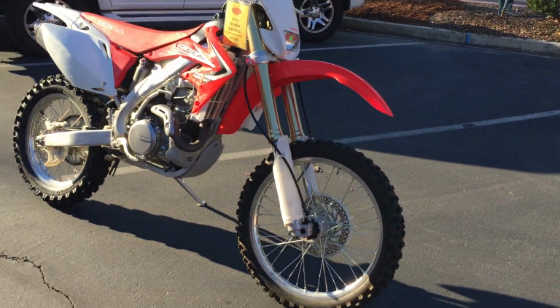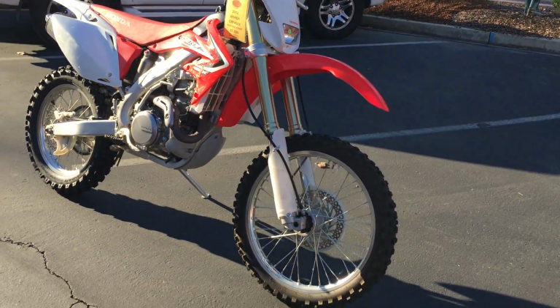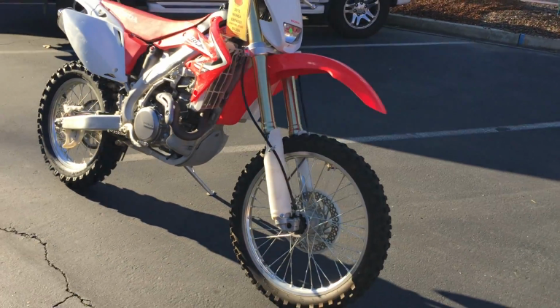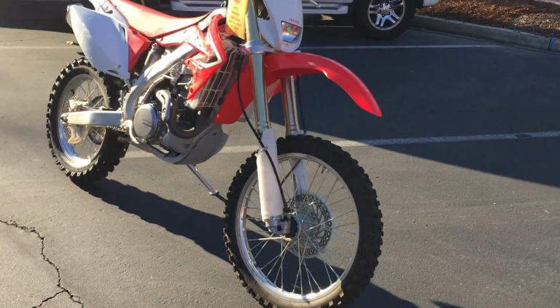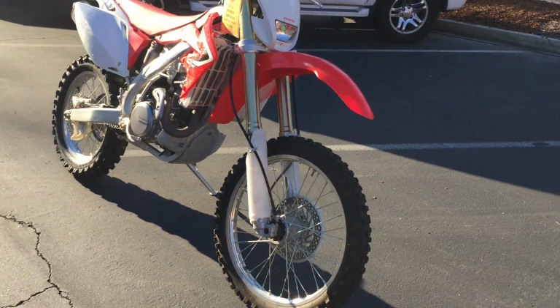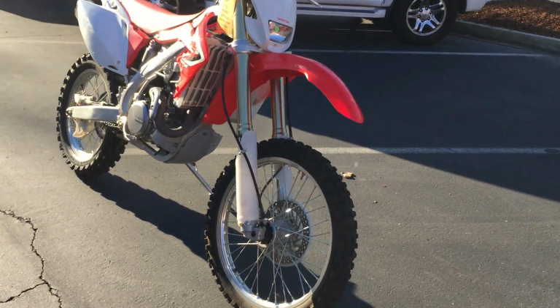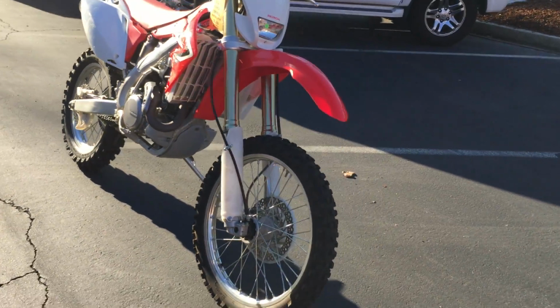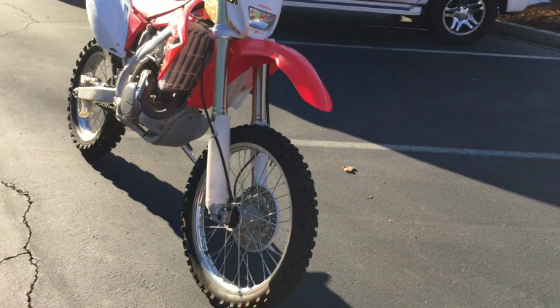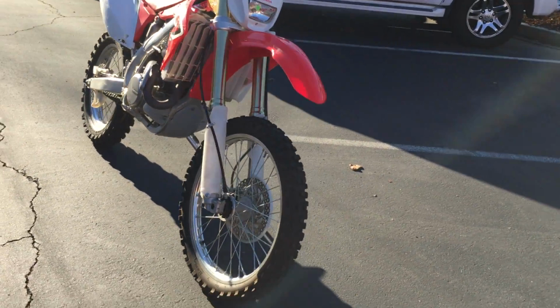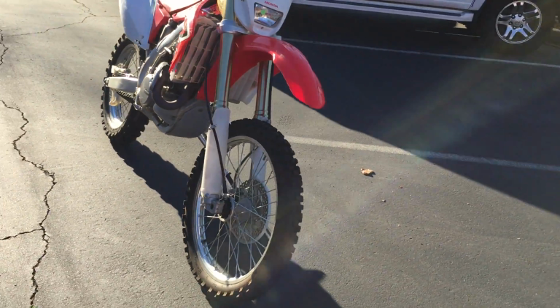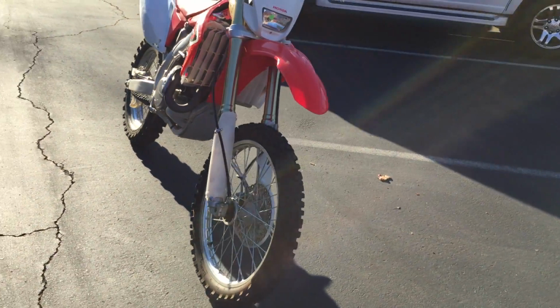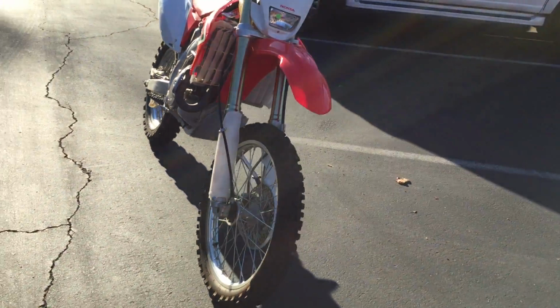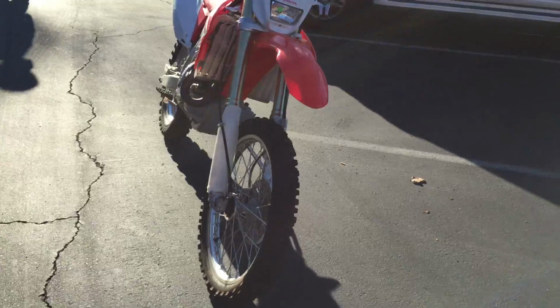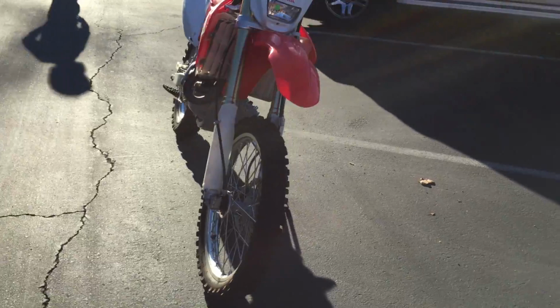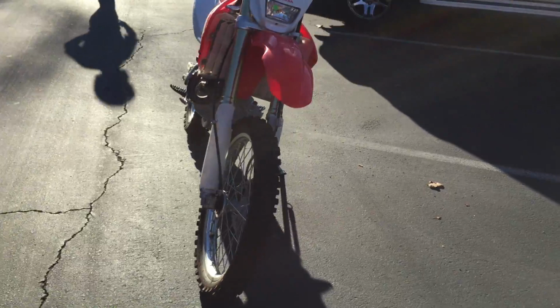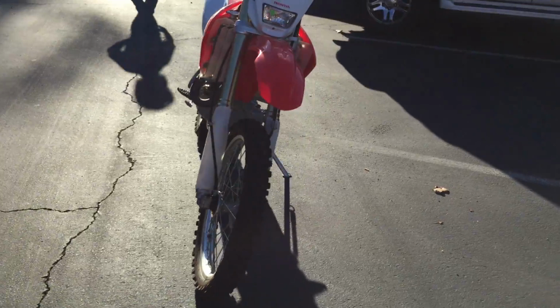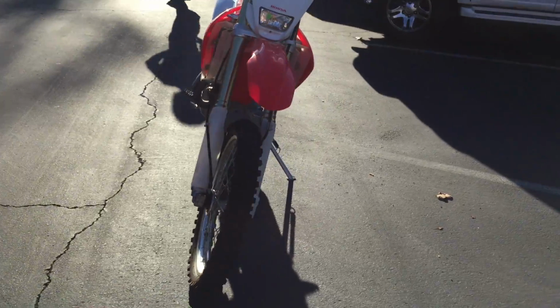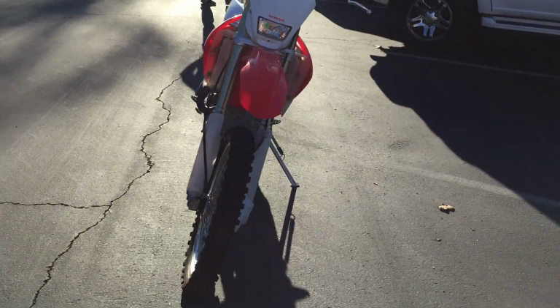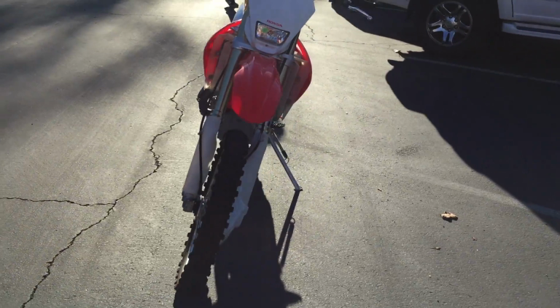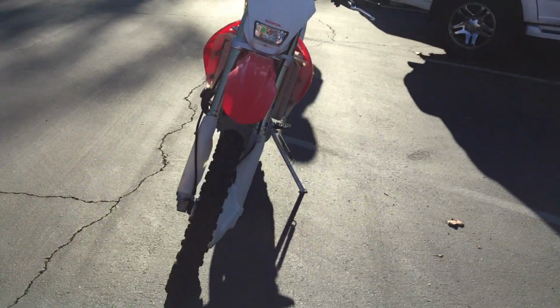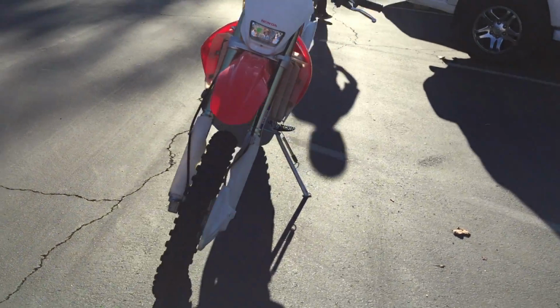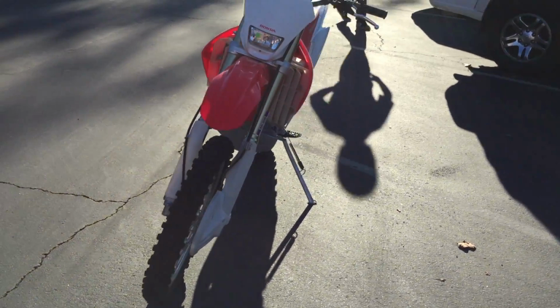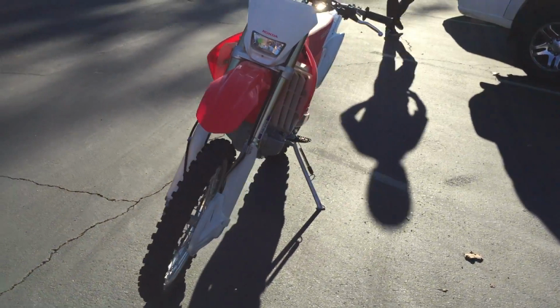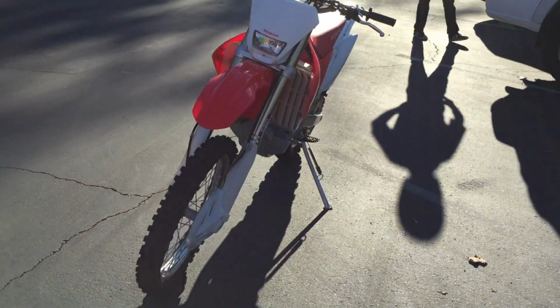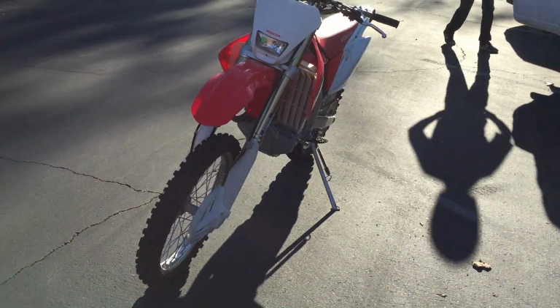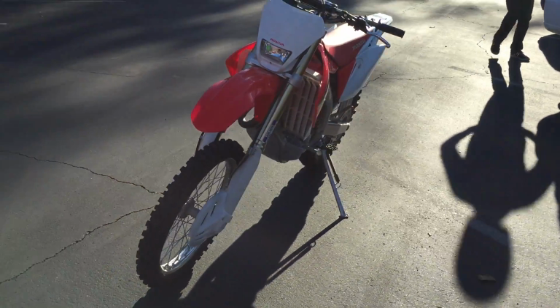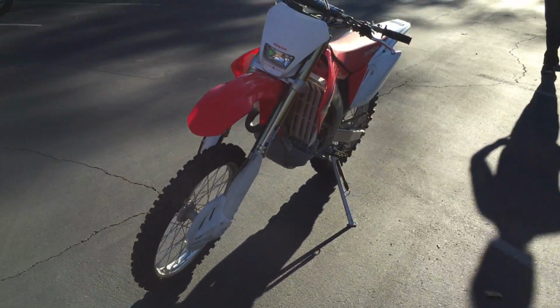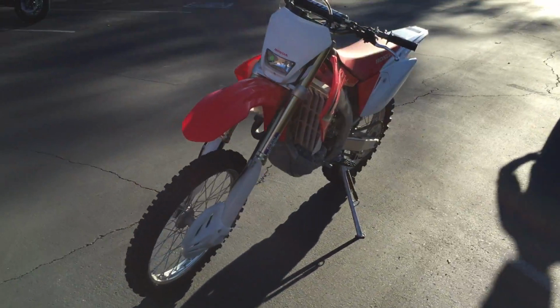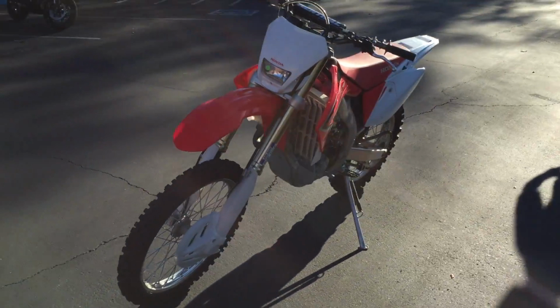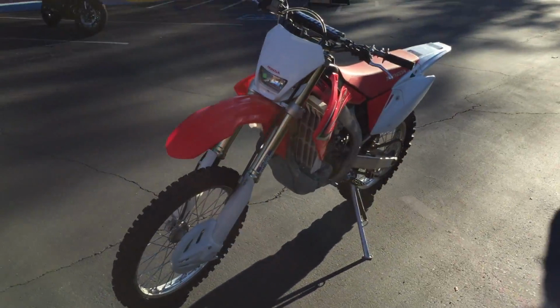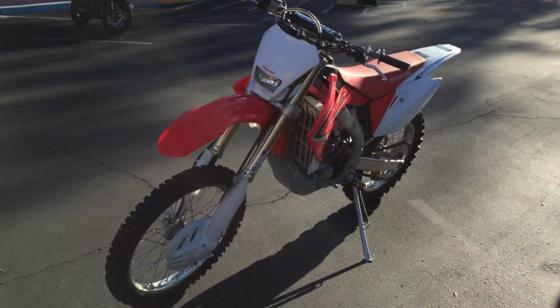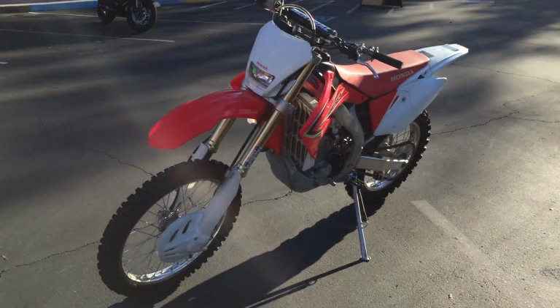You'll save about three grand off a new one, and this one, as you can see, looks like it's brand new.